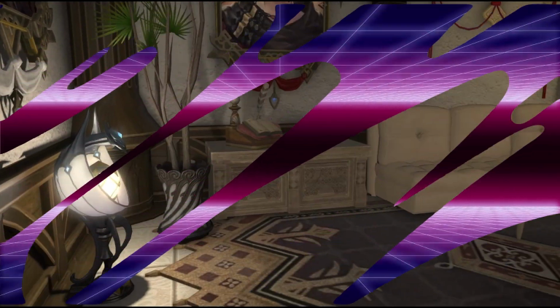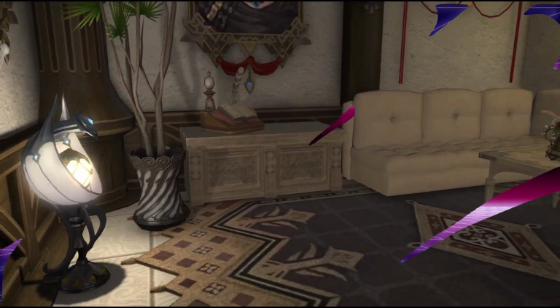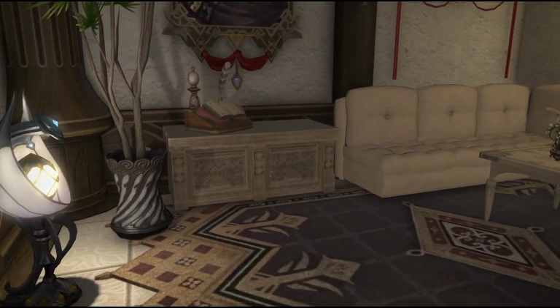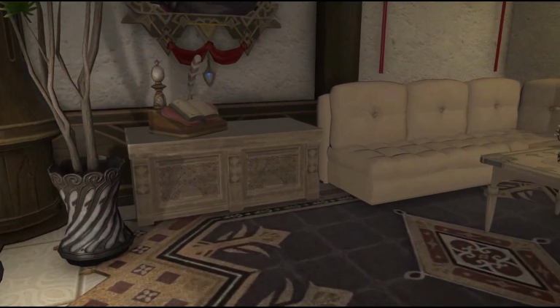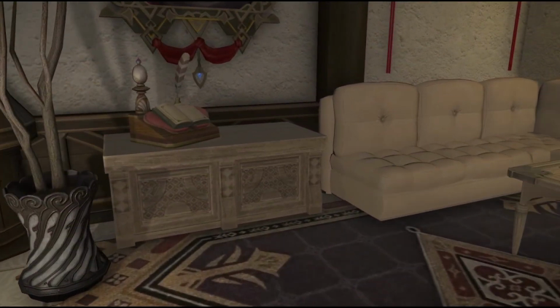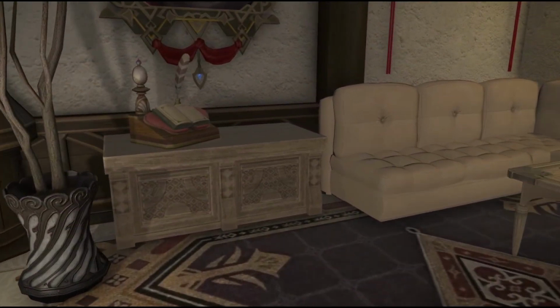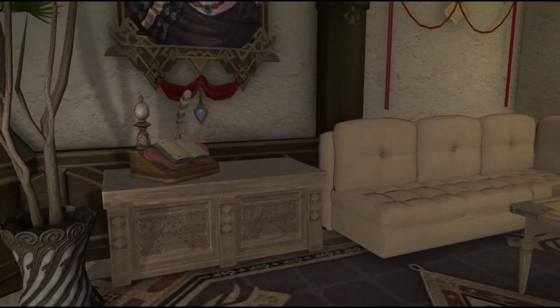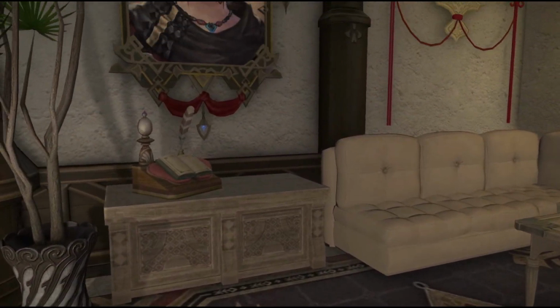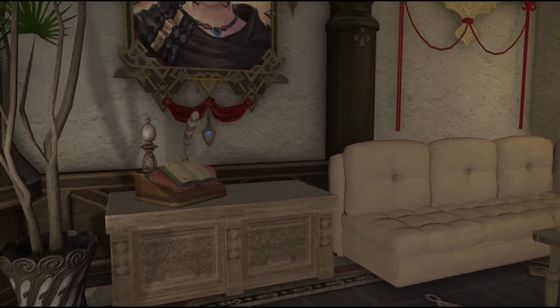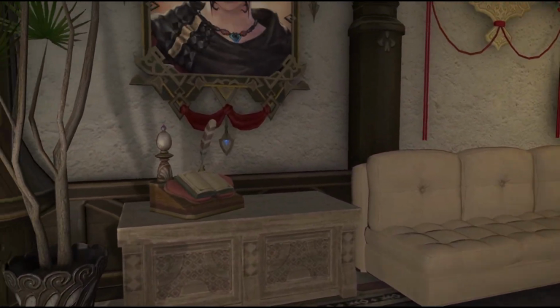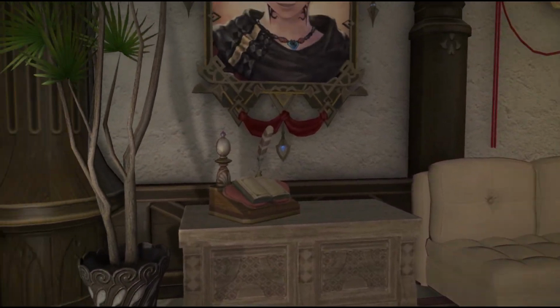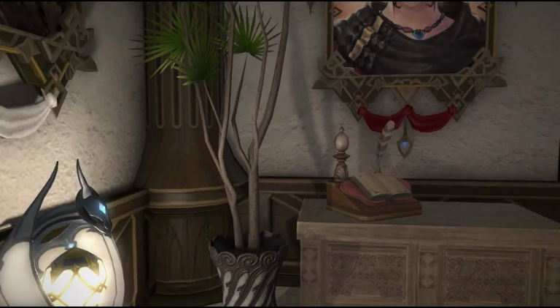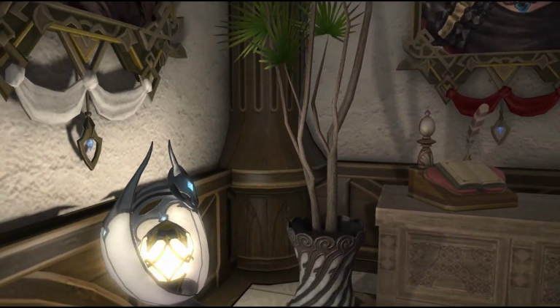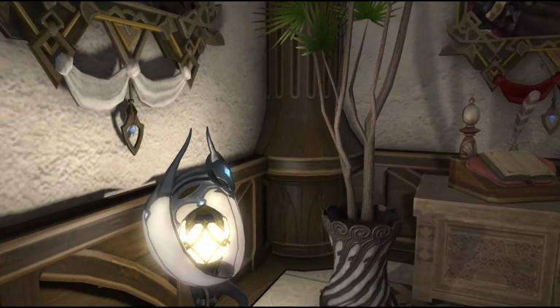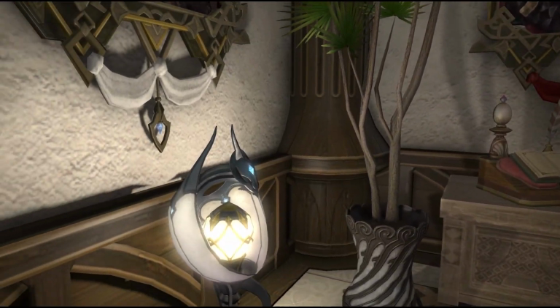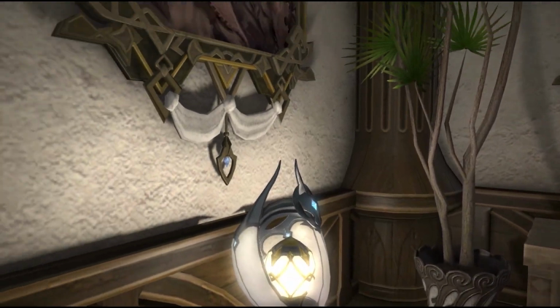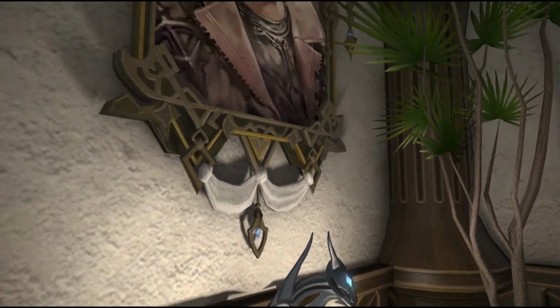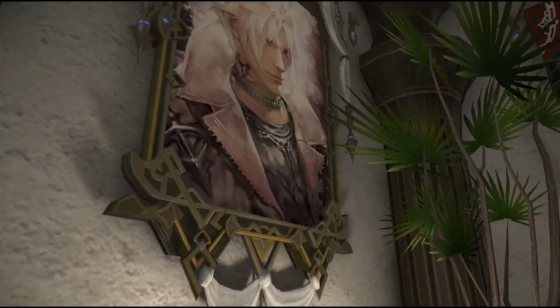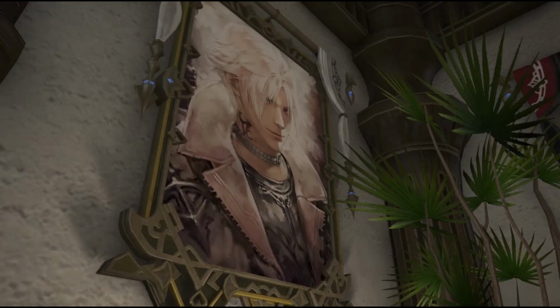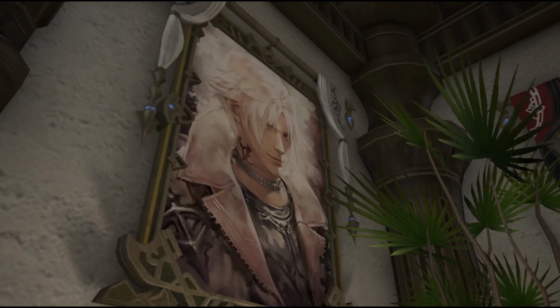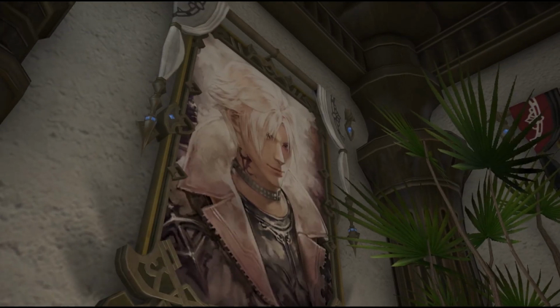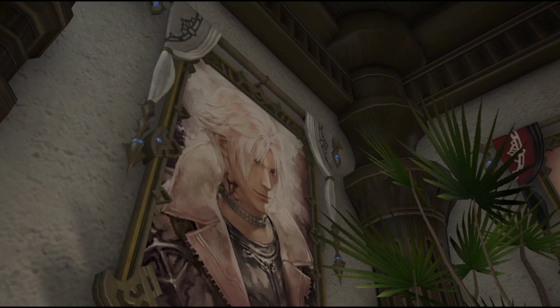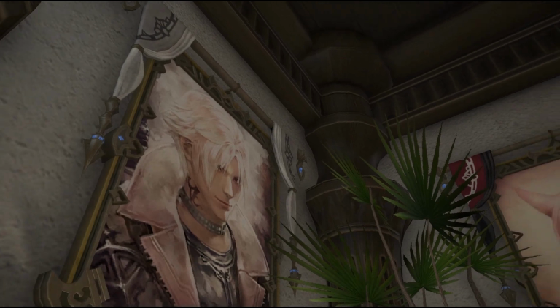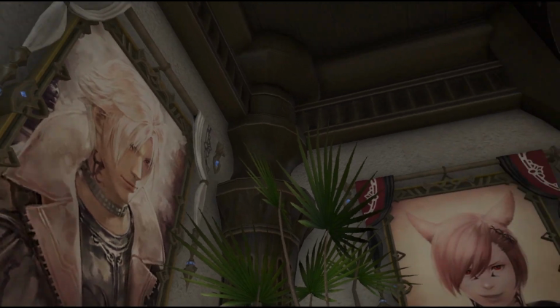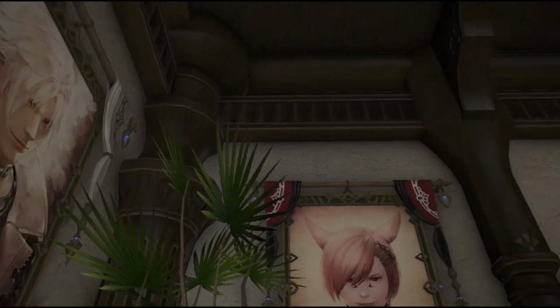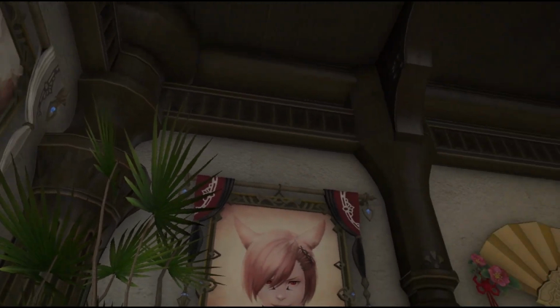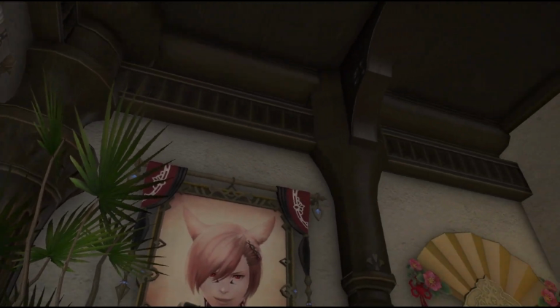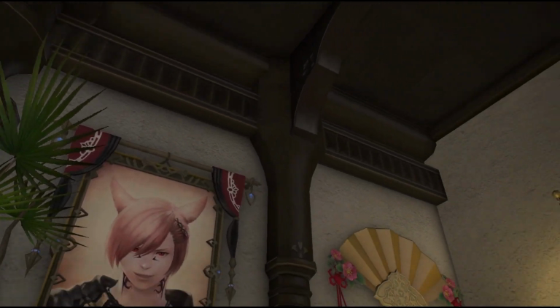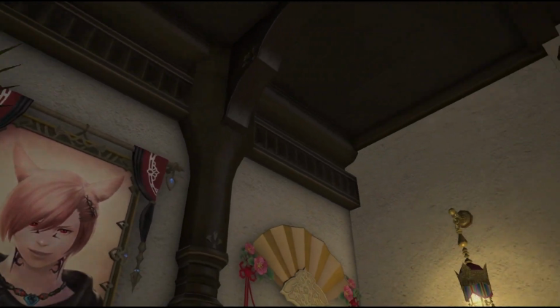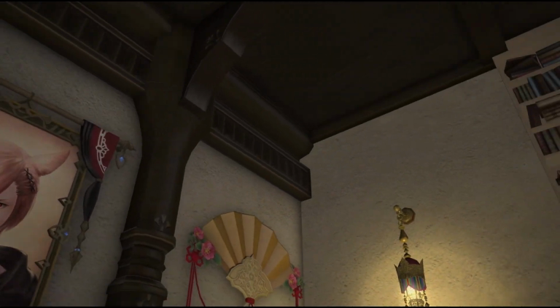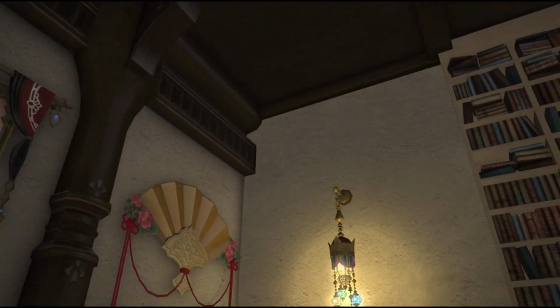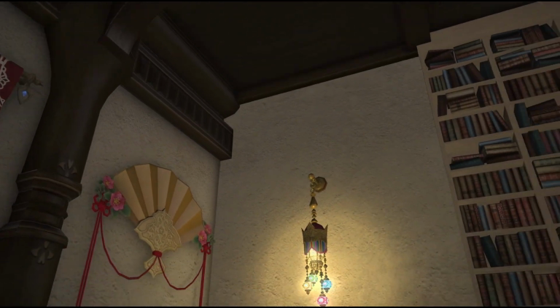As you enter the apartment, you will see the living room to the left. The message book is here for guests to leave comments.